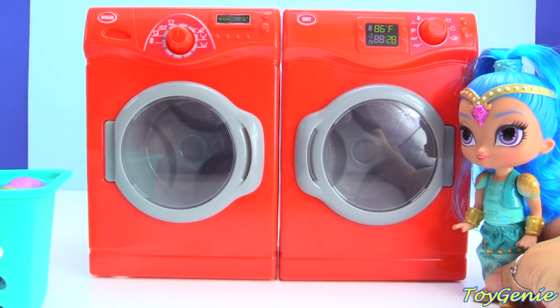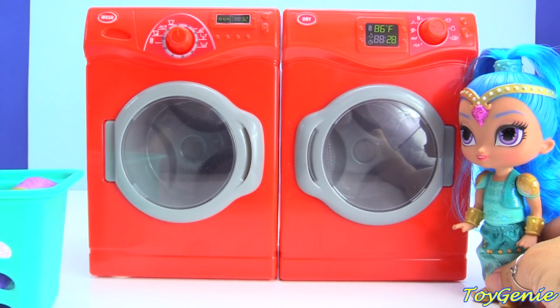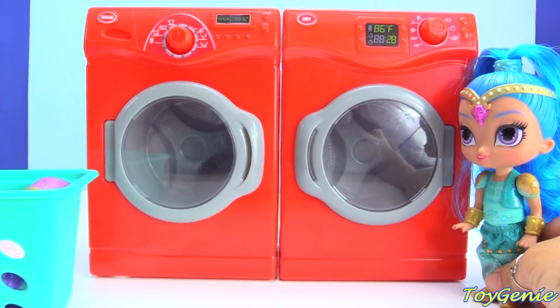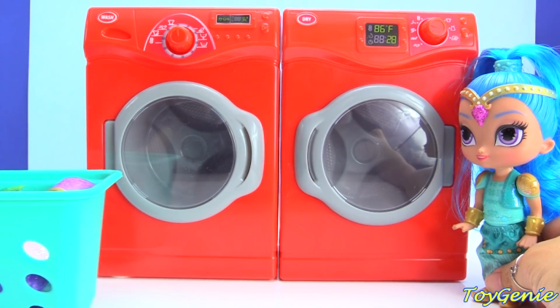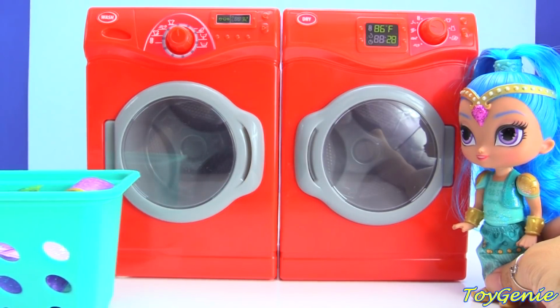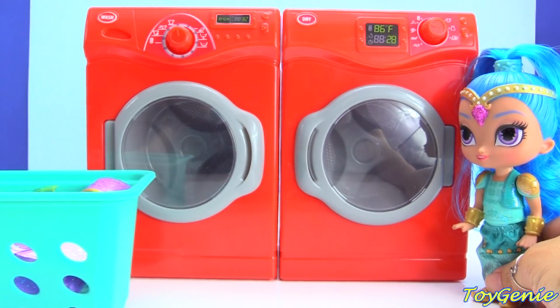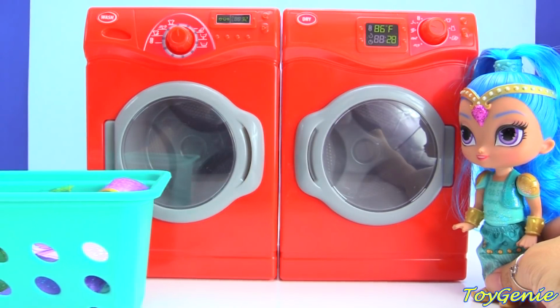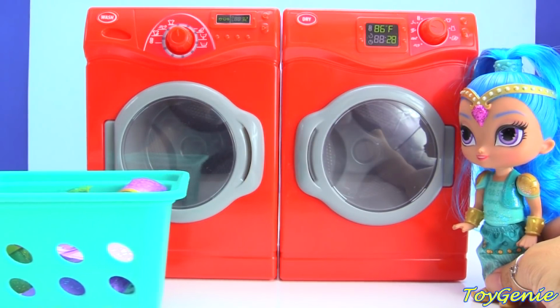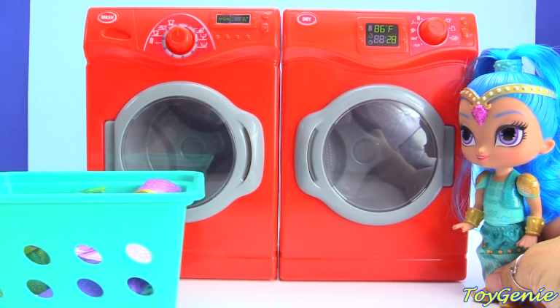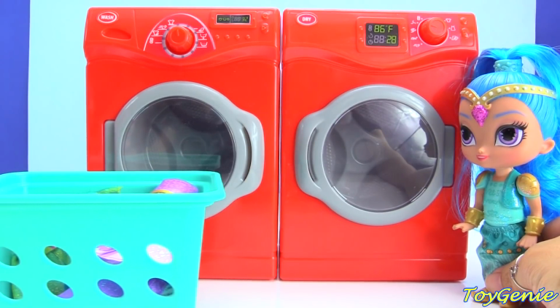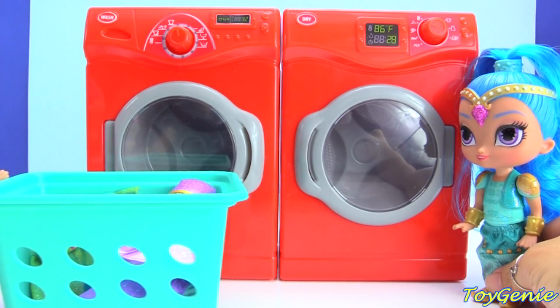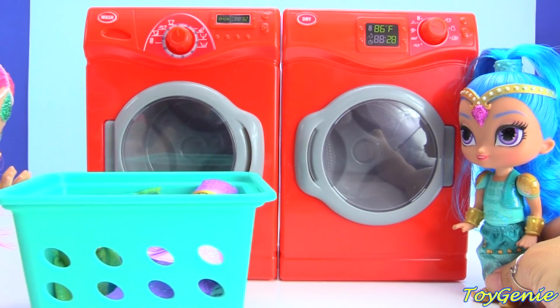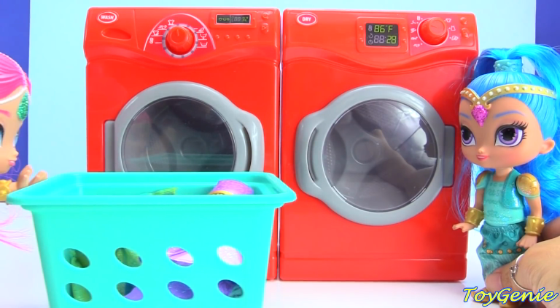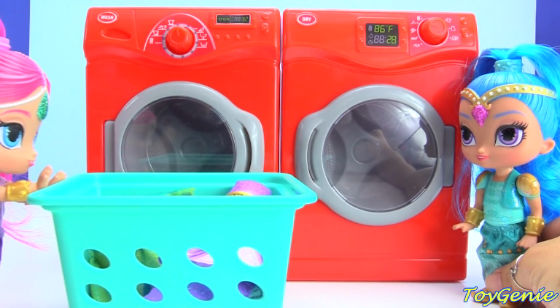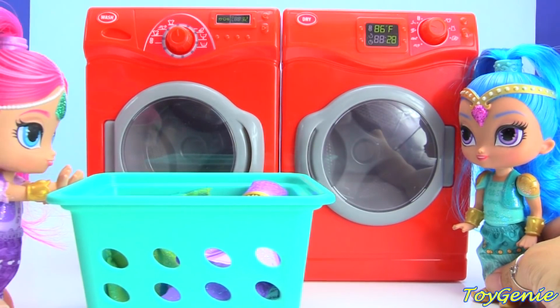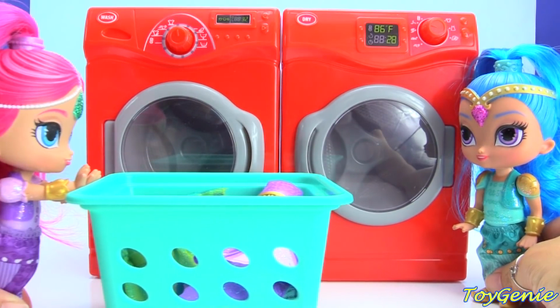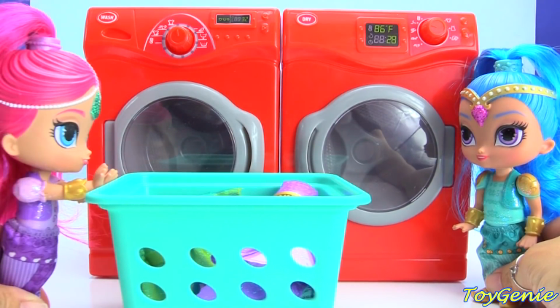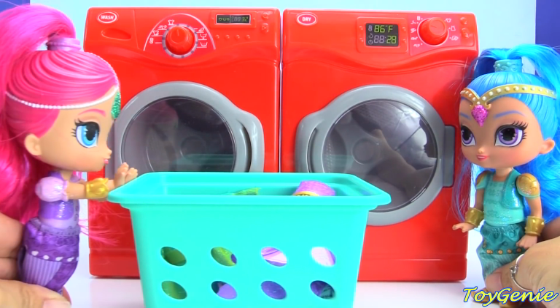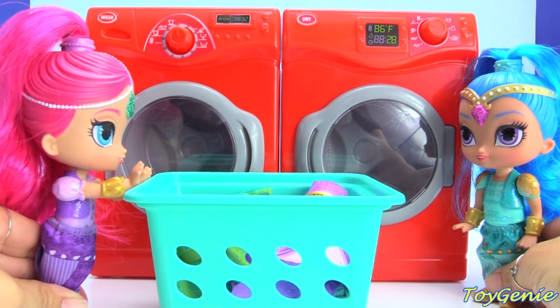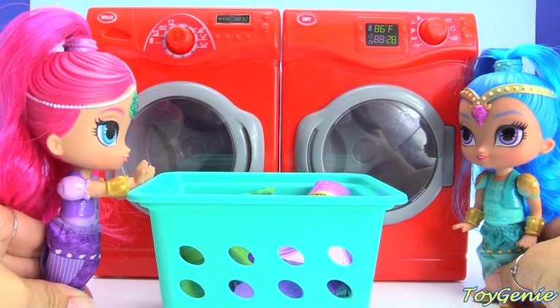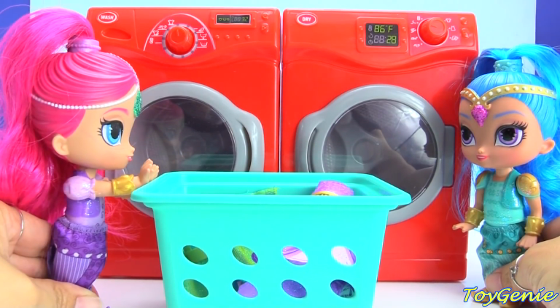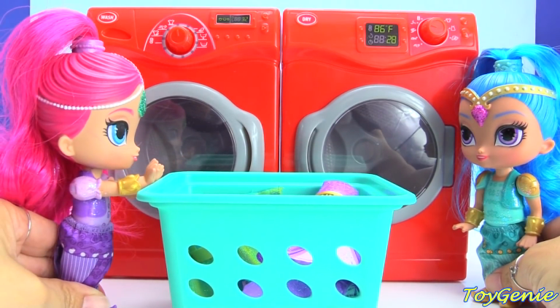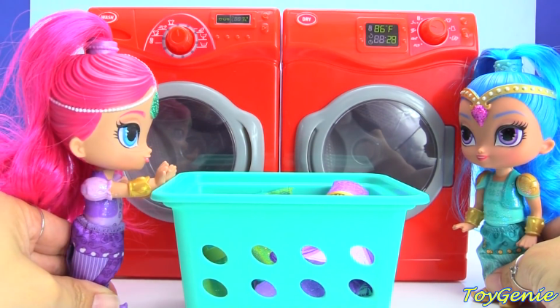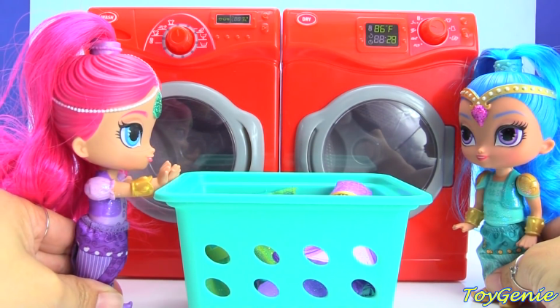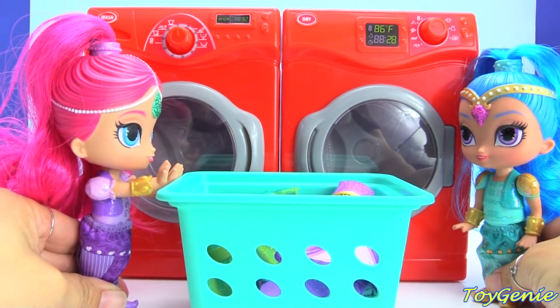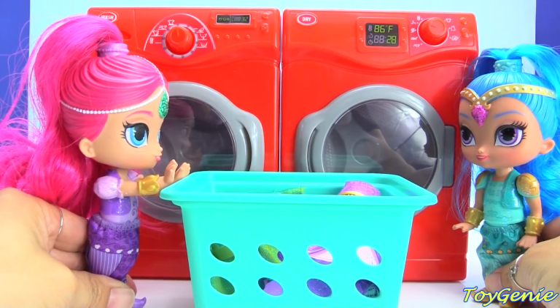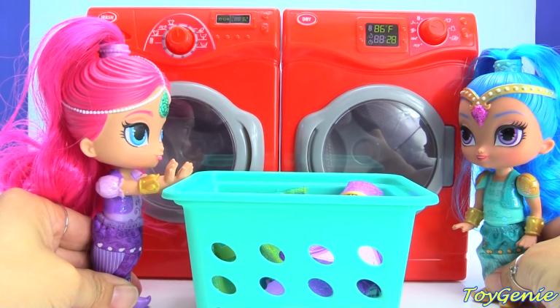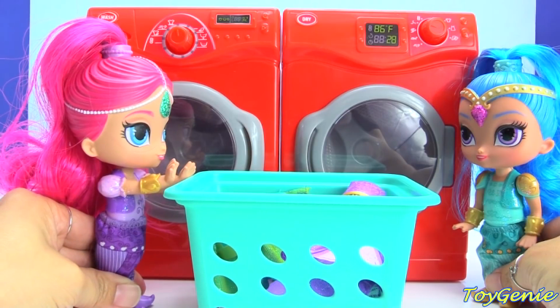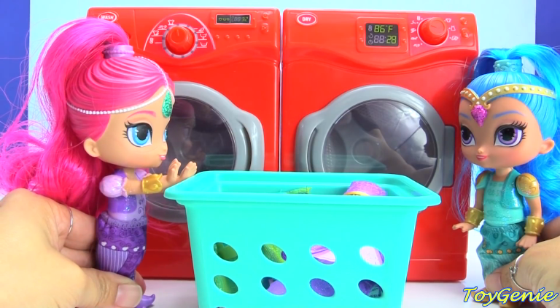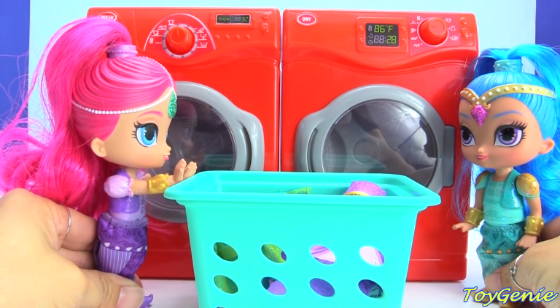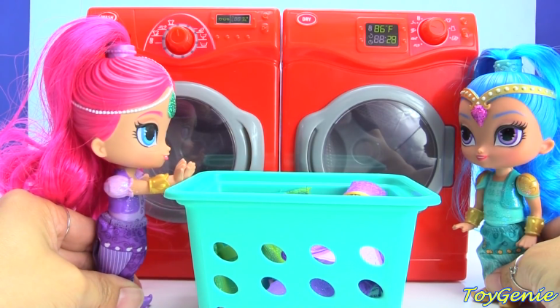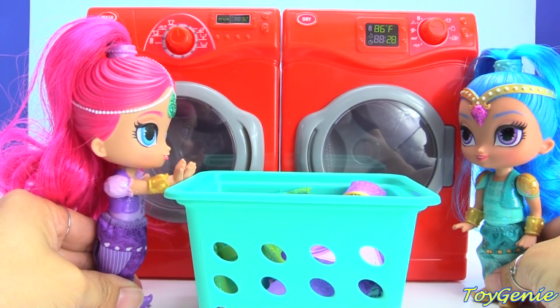Hey guys, this is Toy Genie here, and today Shimmer and Shine are going to be doing some laundry.